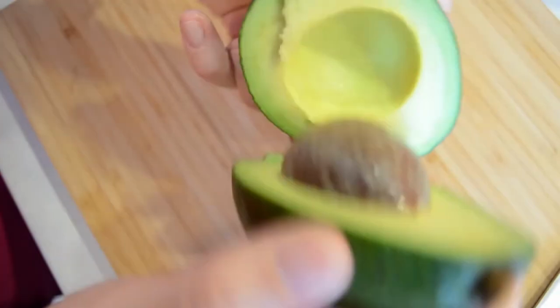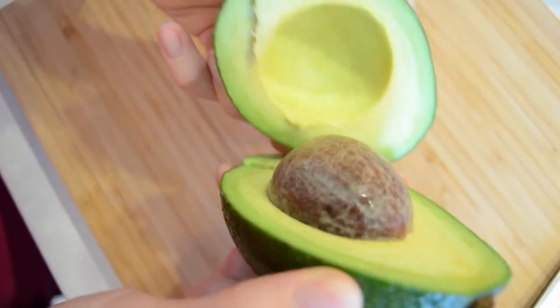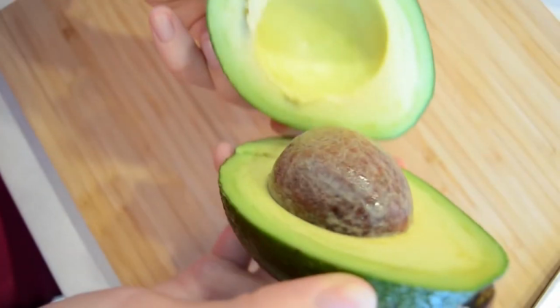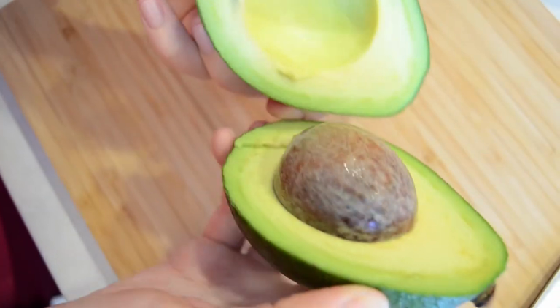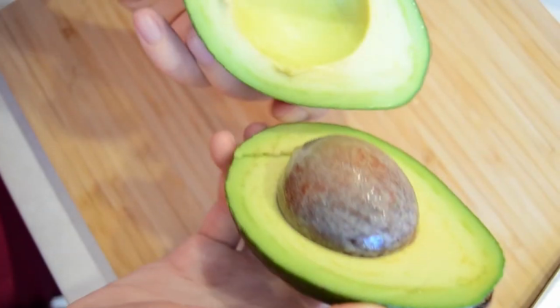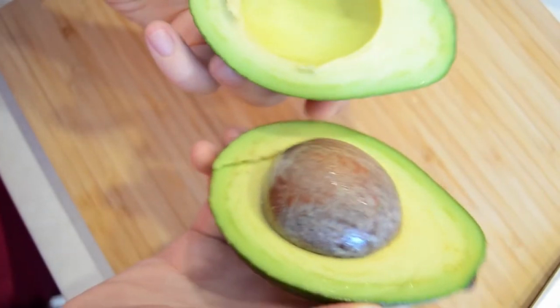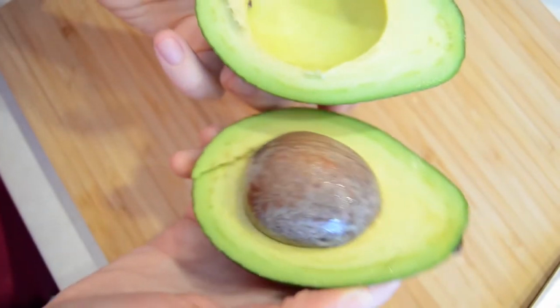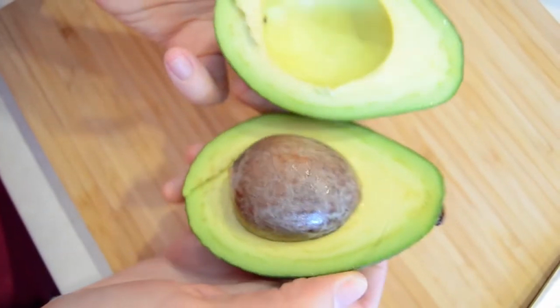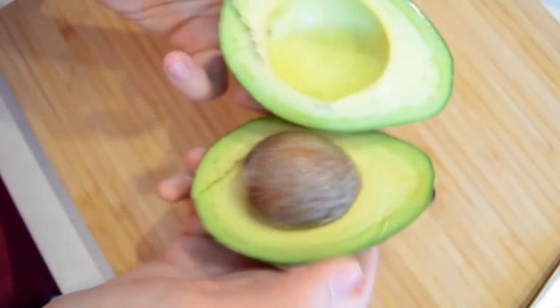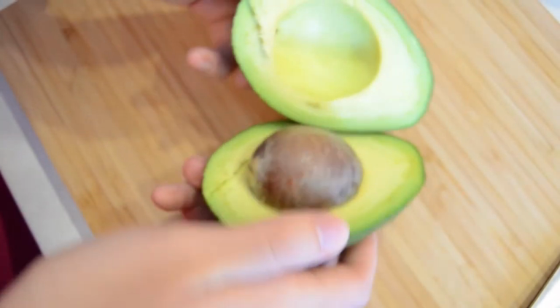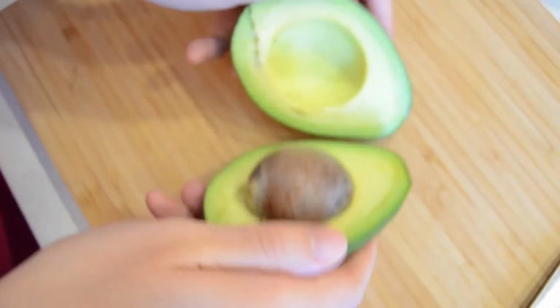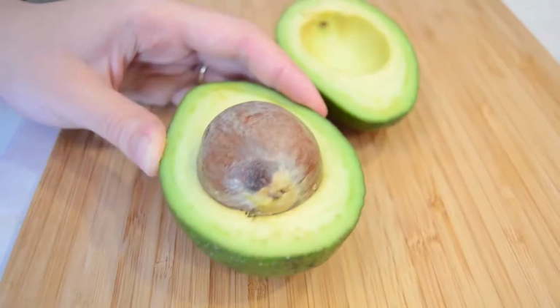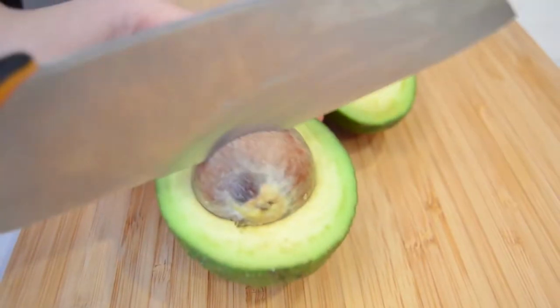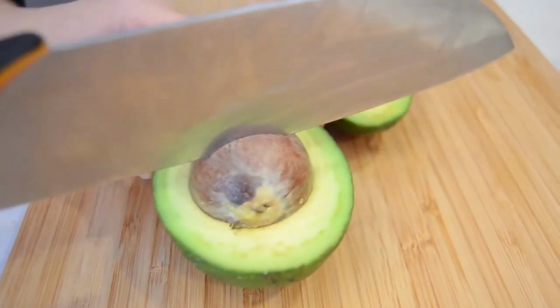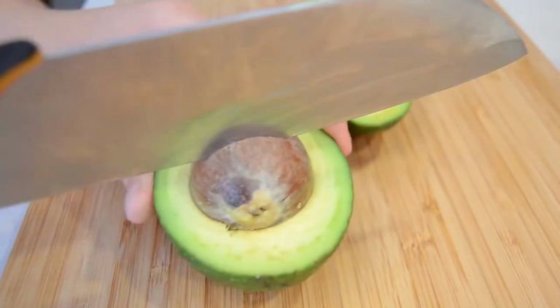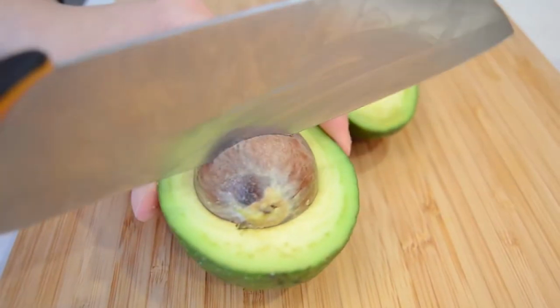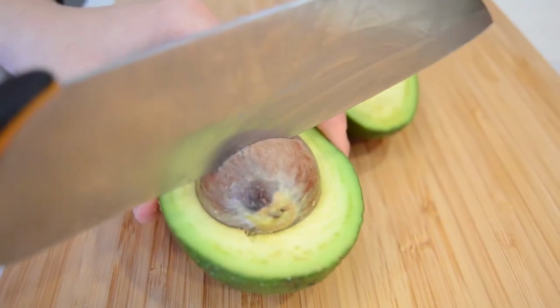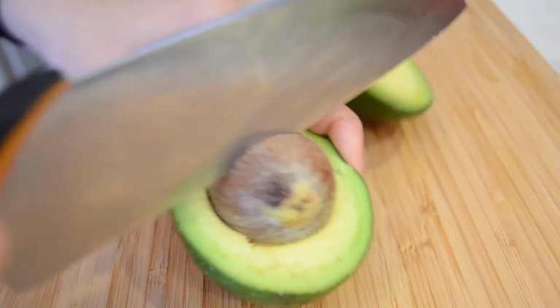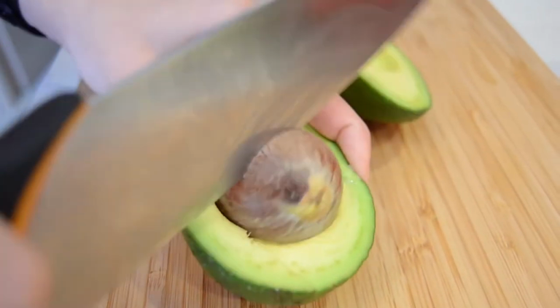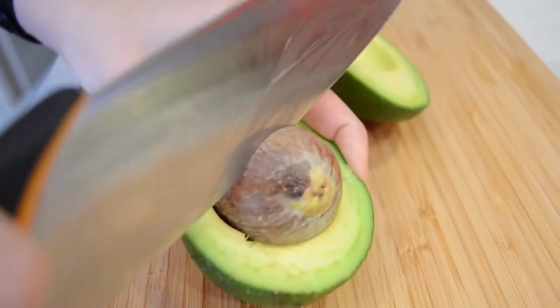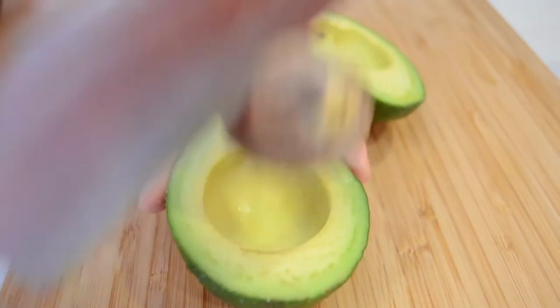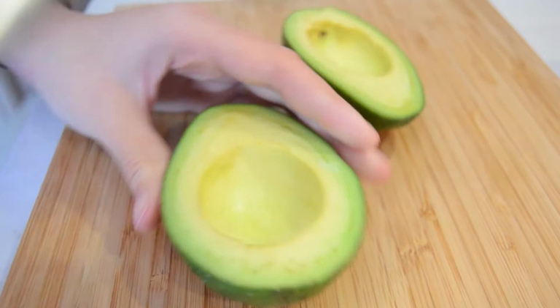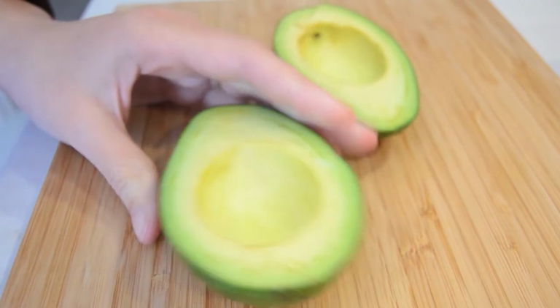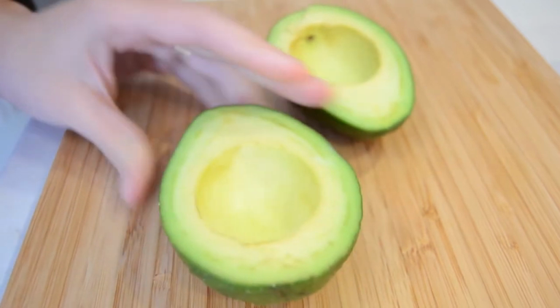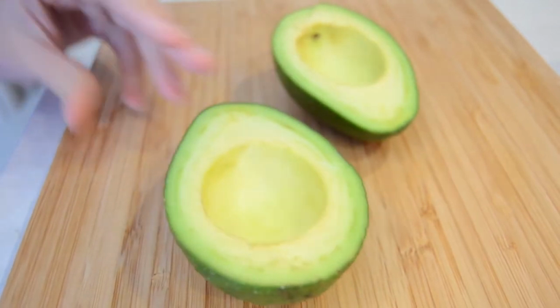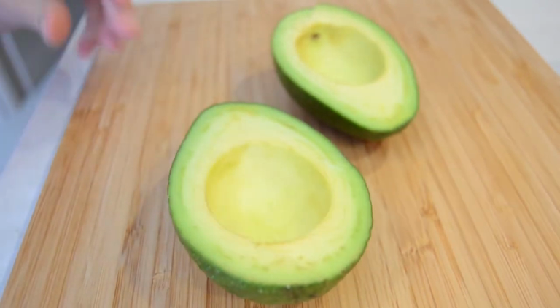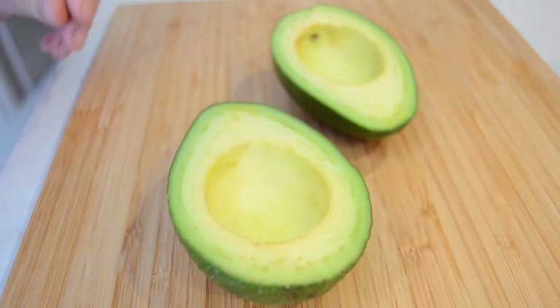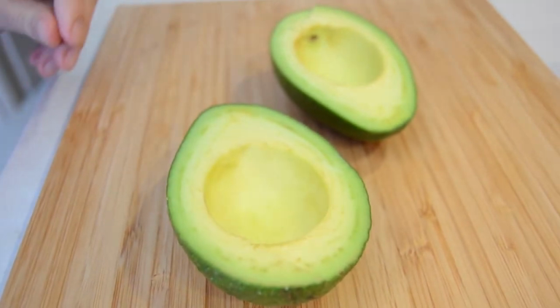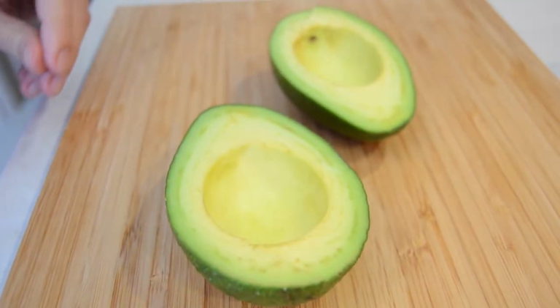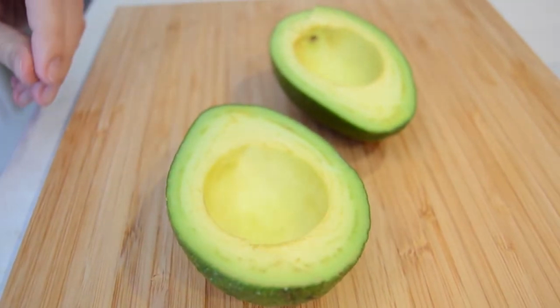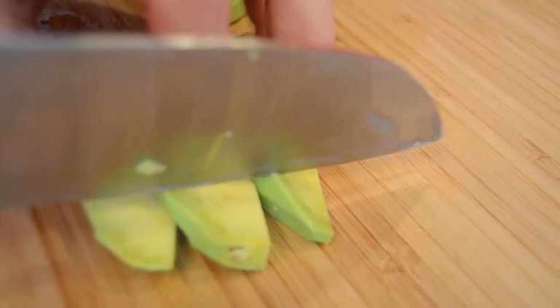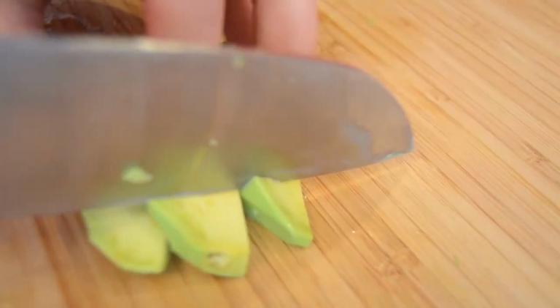Cut the avocado in half. Remove the pit, peel and cut into small pieces.